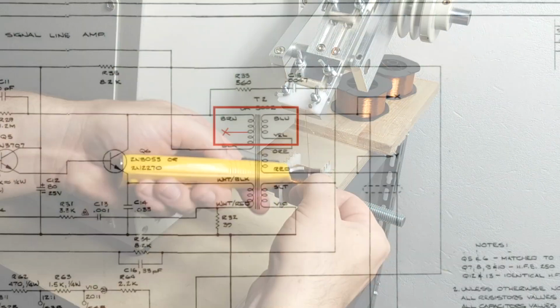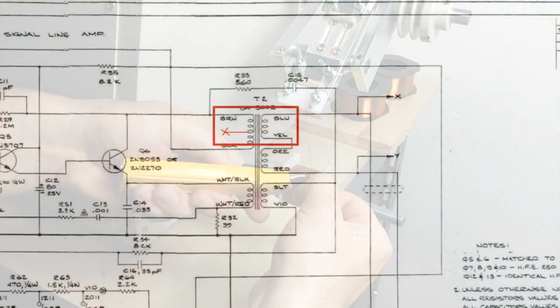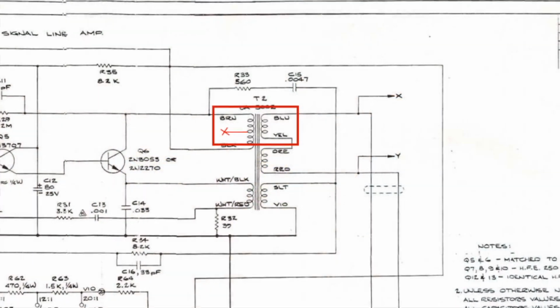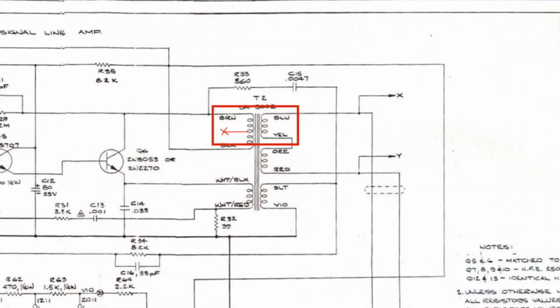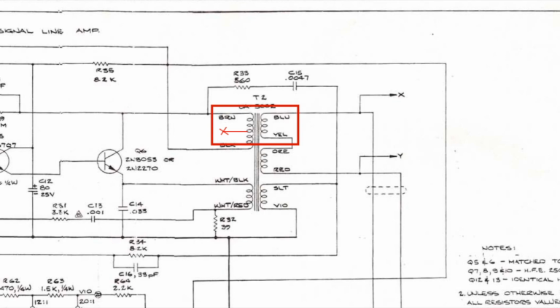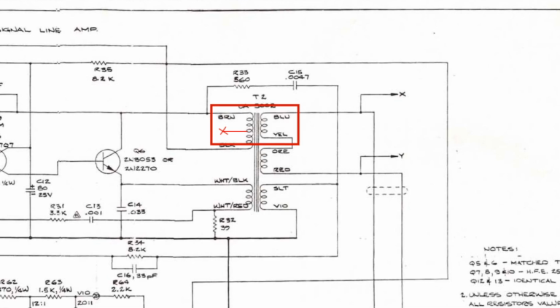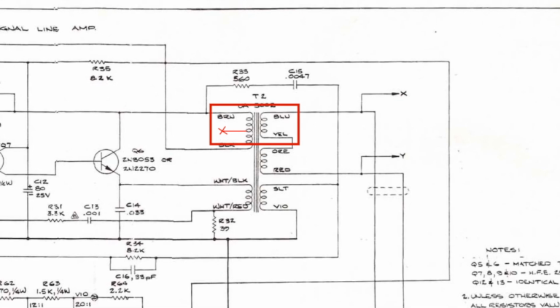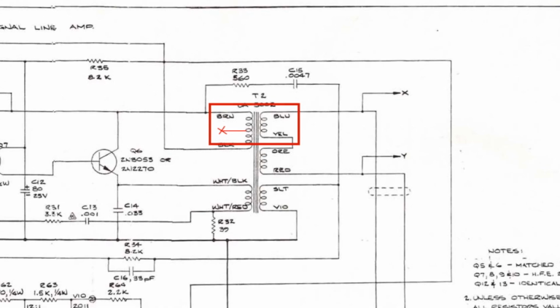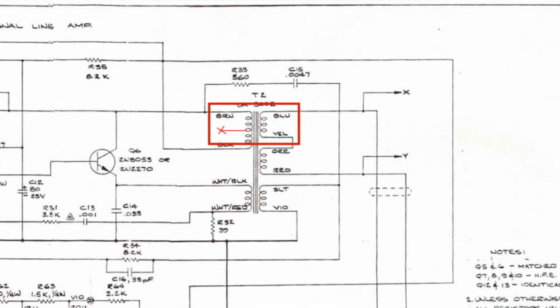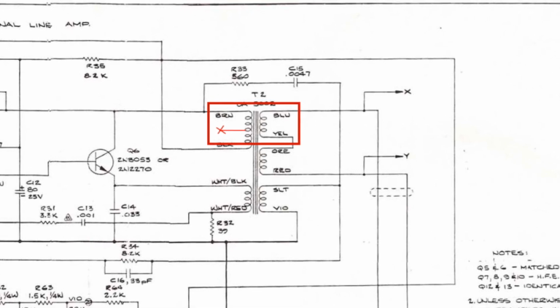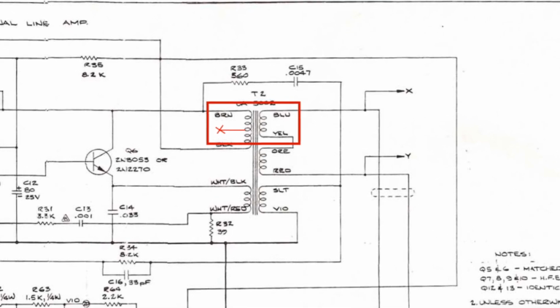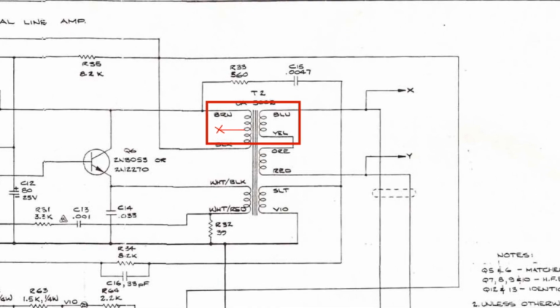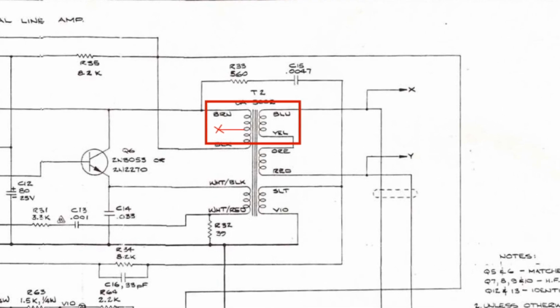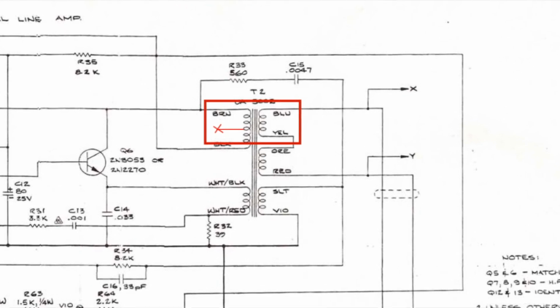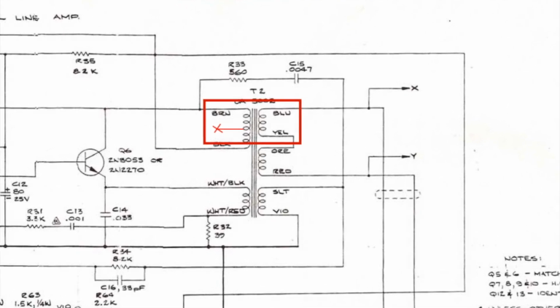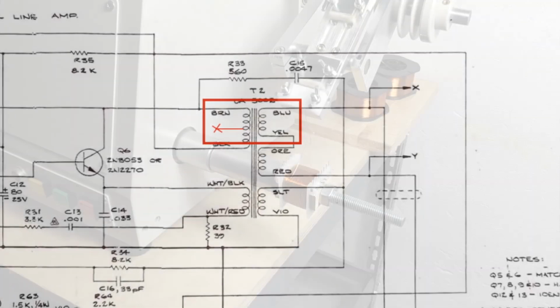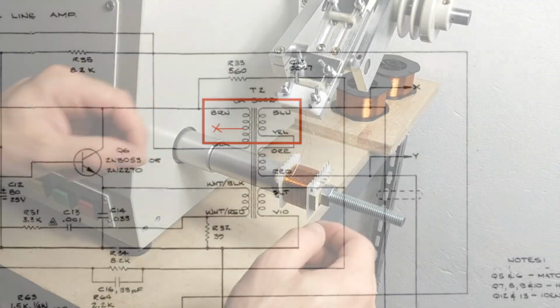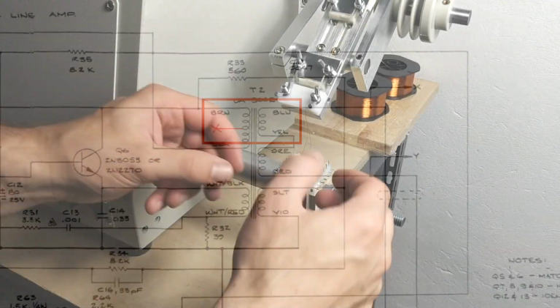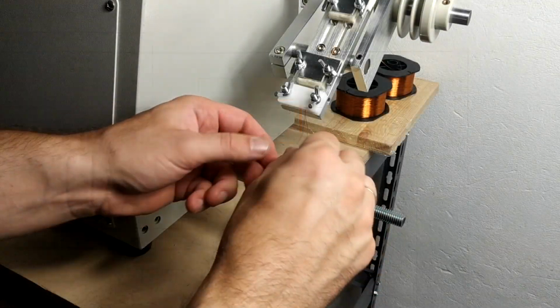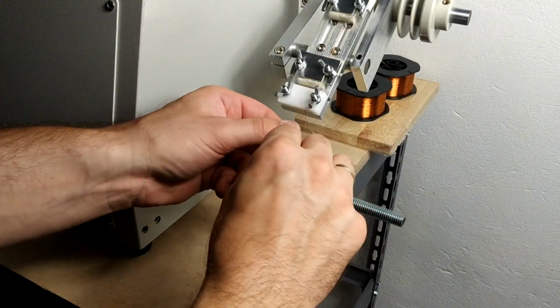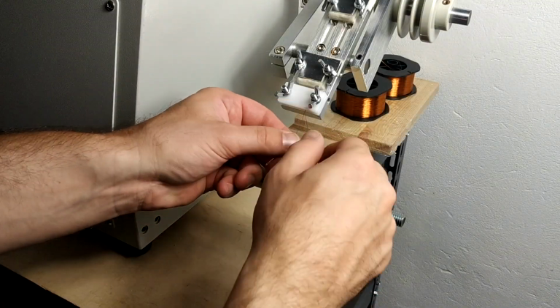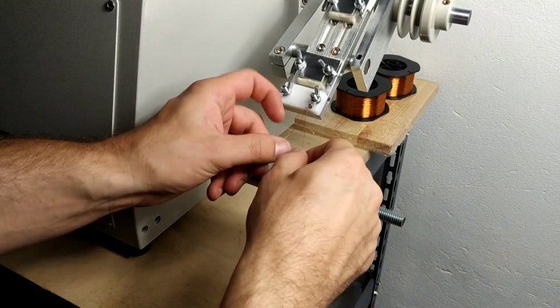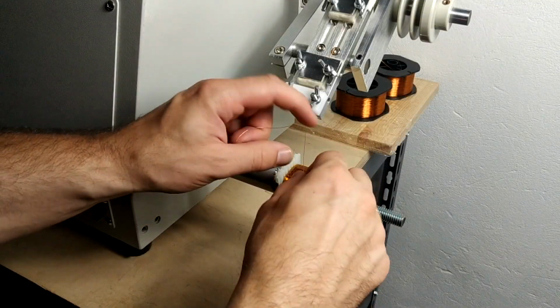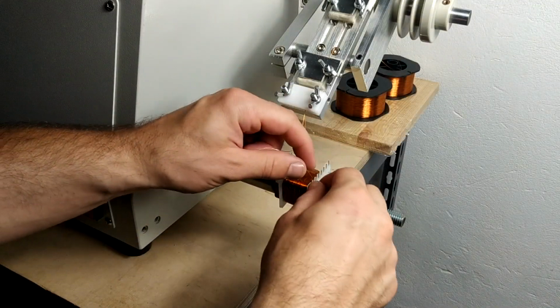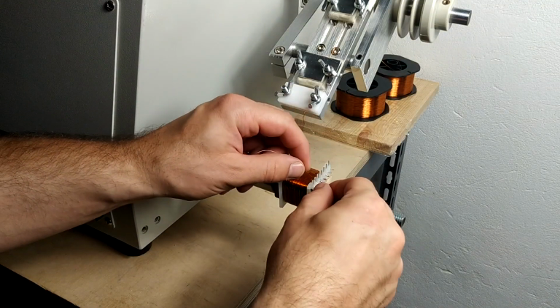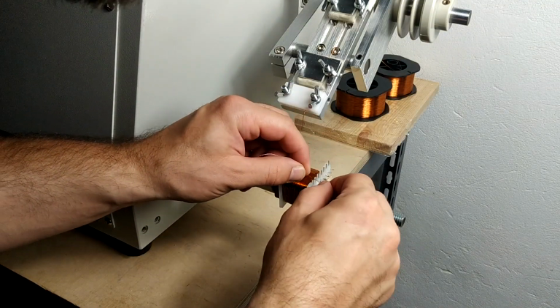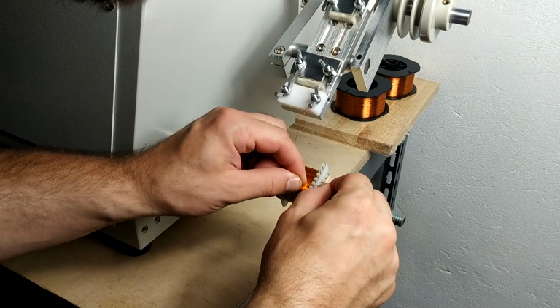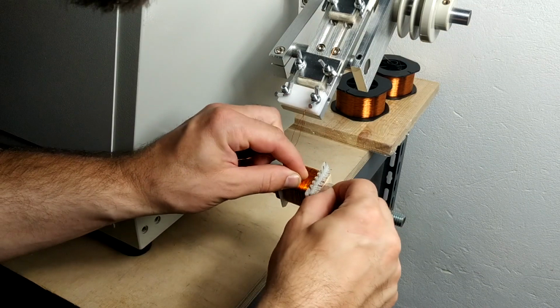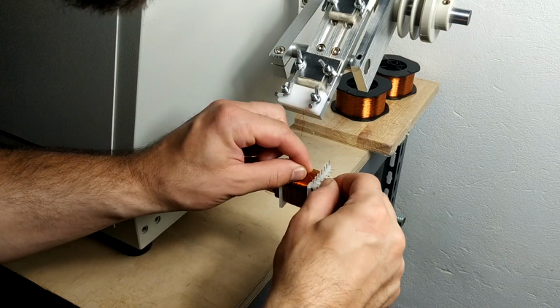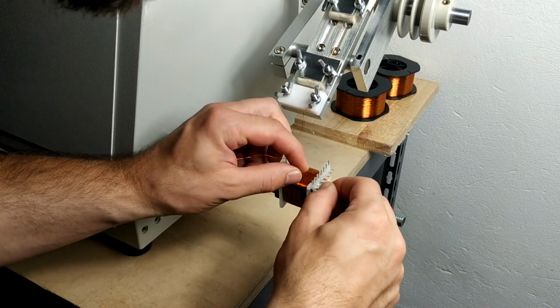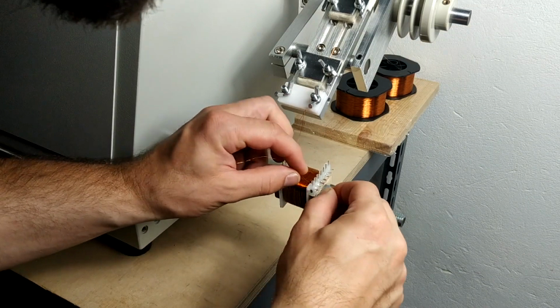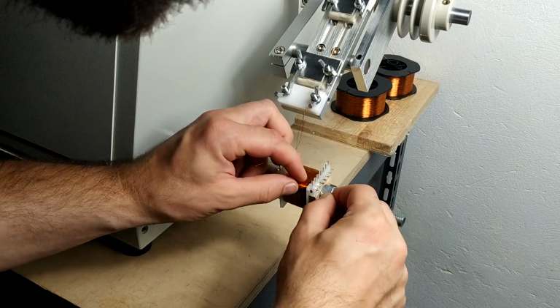And finally, to finish off our sandwich we wind the second half of the primary and secondary, which is another bi-filler 450 turns.